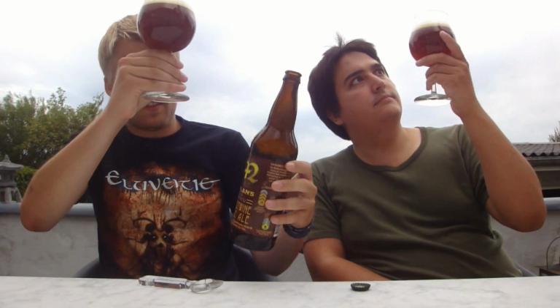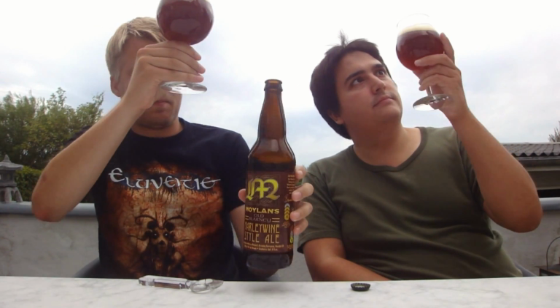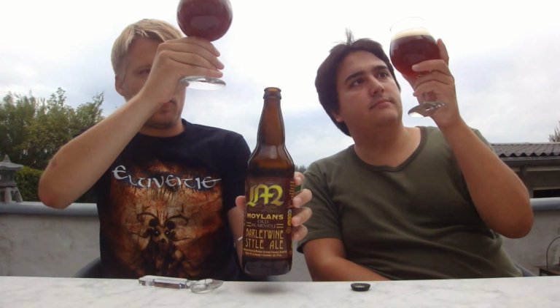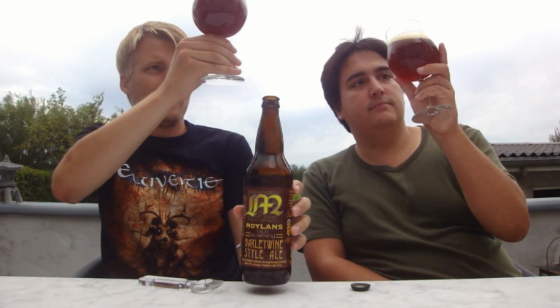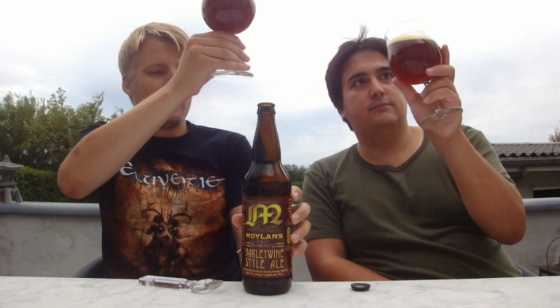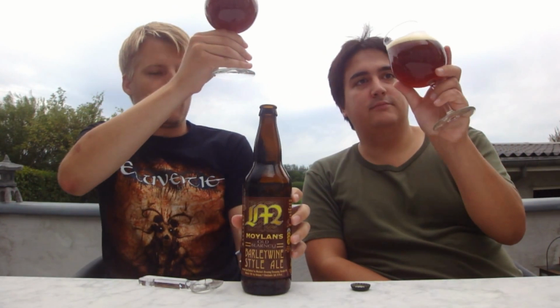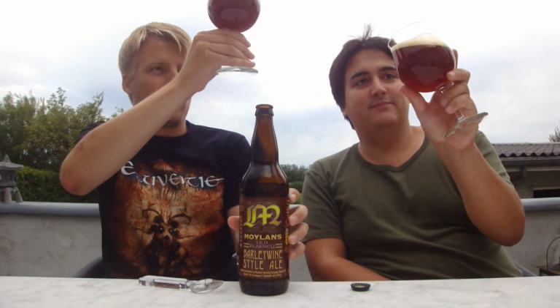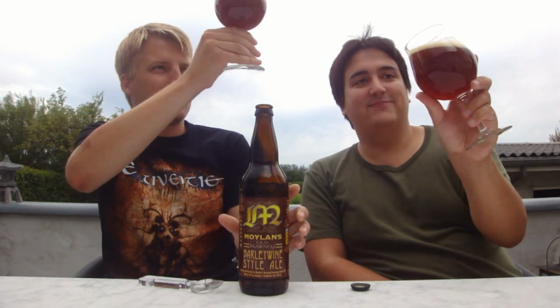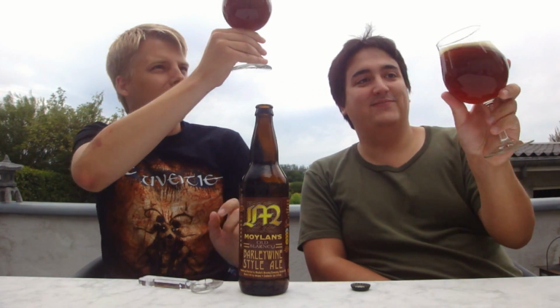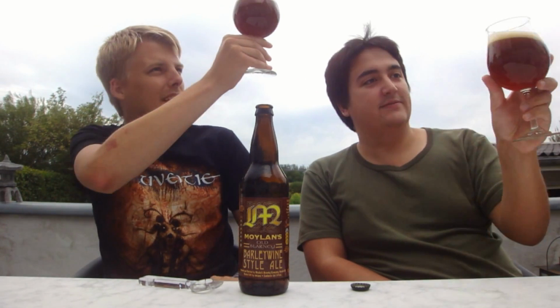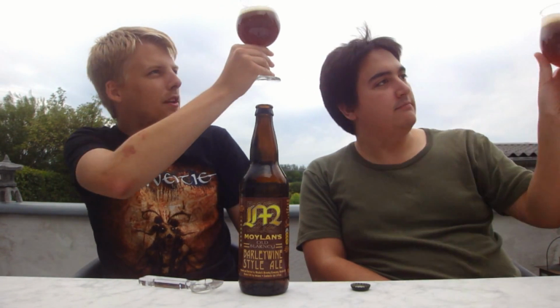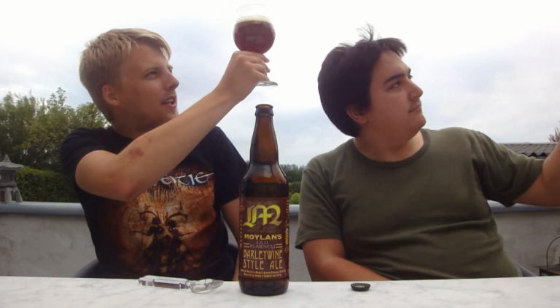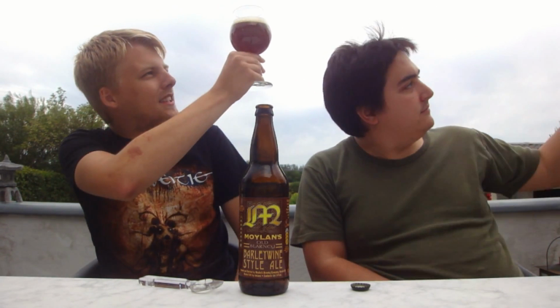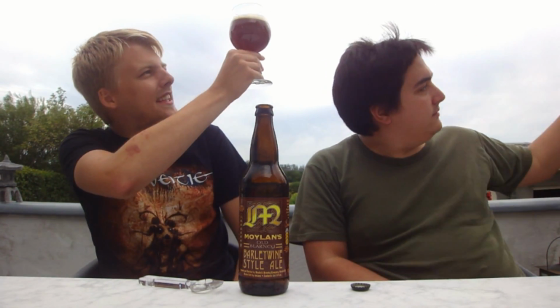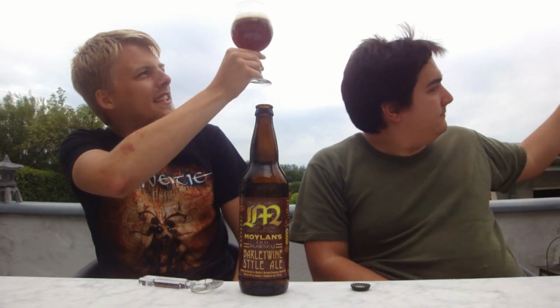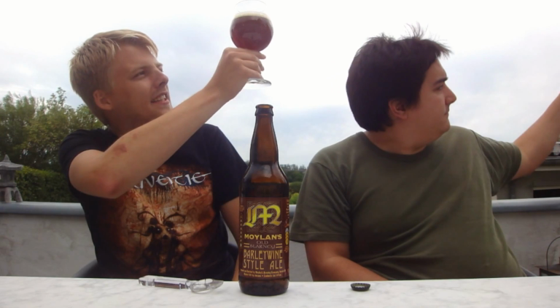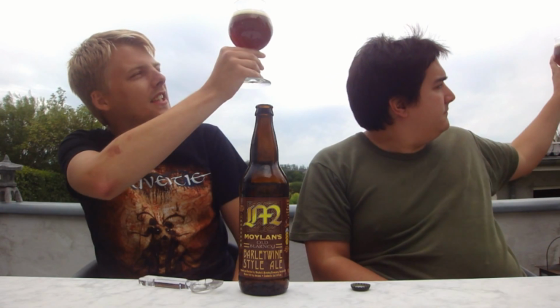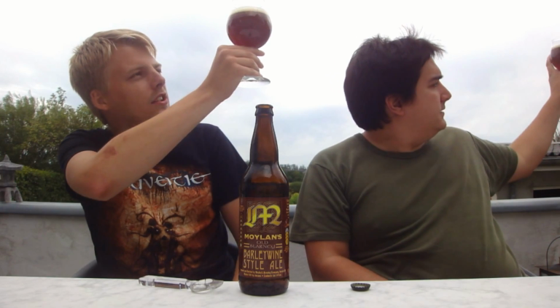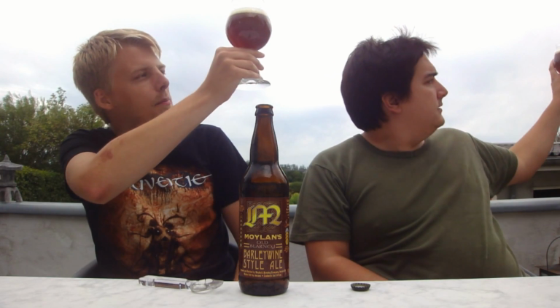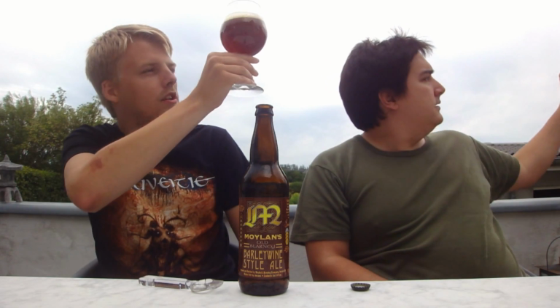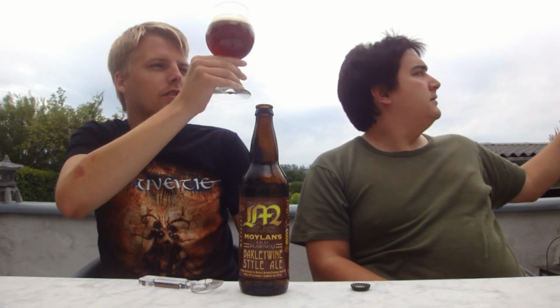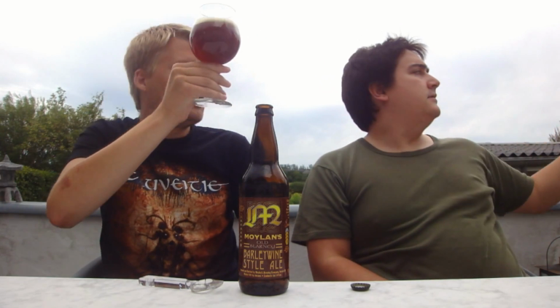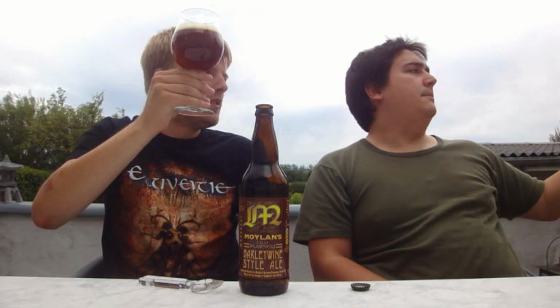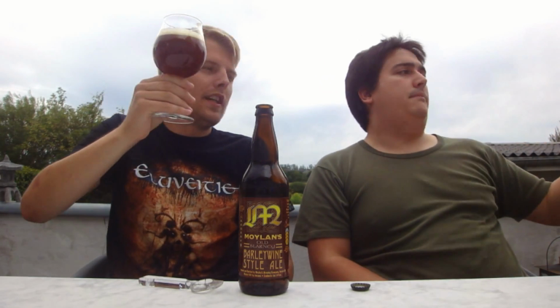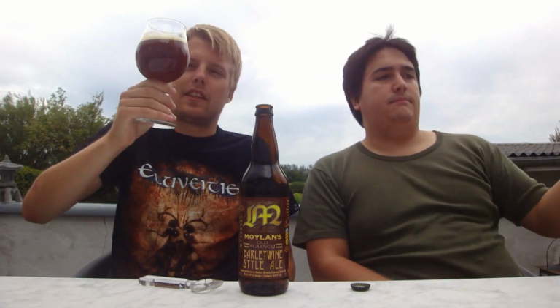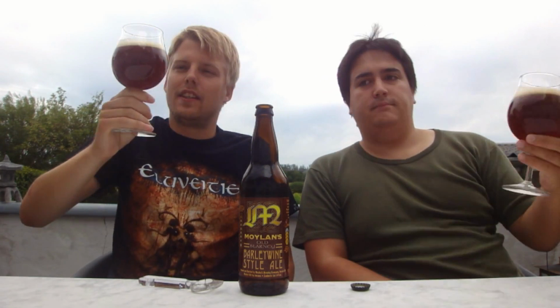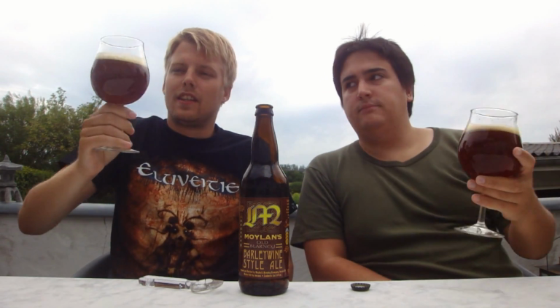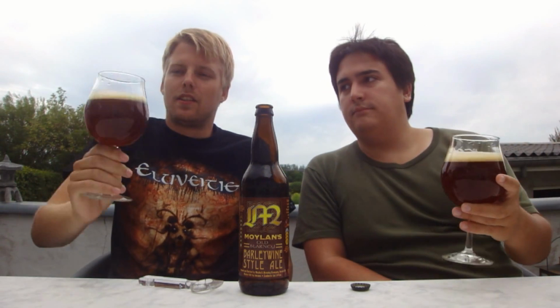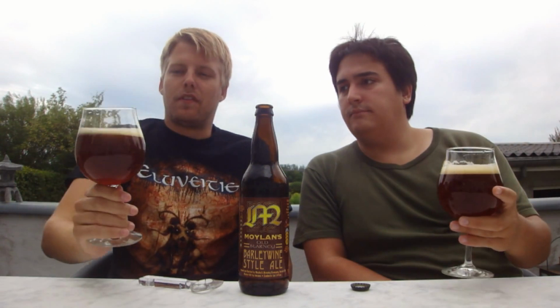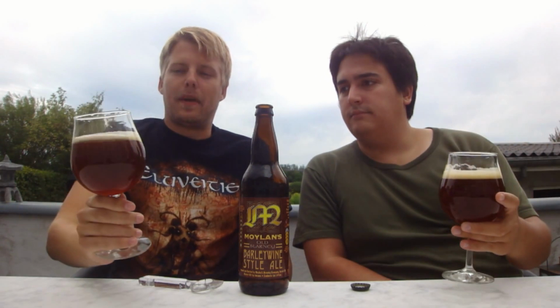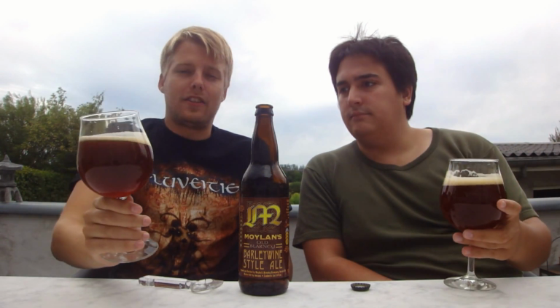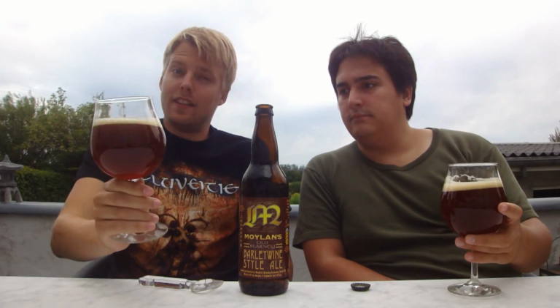The Blarney poured and it looks like a Barley Wine. It's that nice dark copper color, I'd say. A little bit of a beige head.